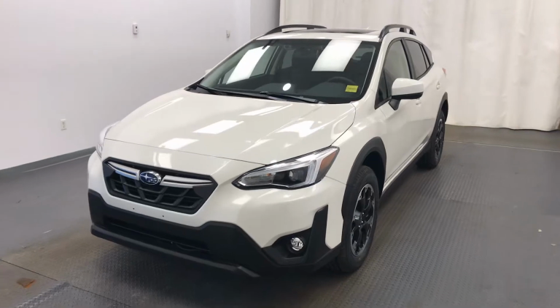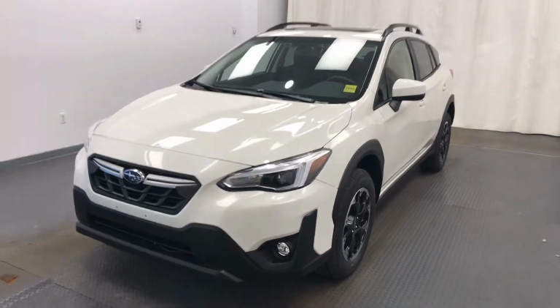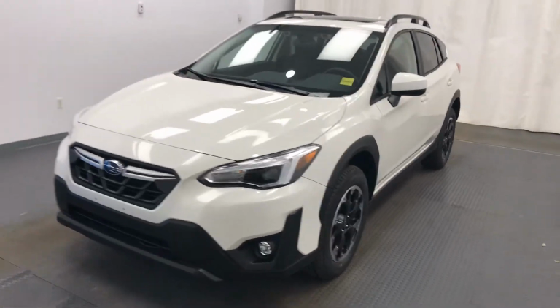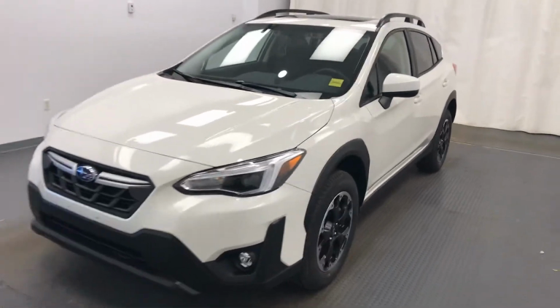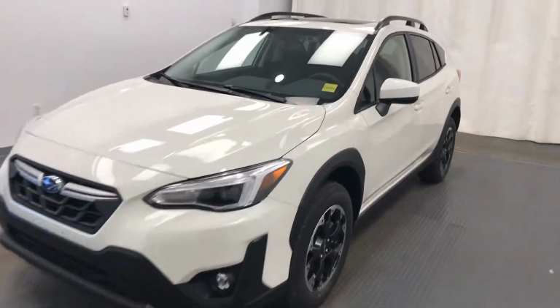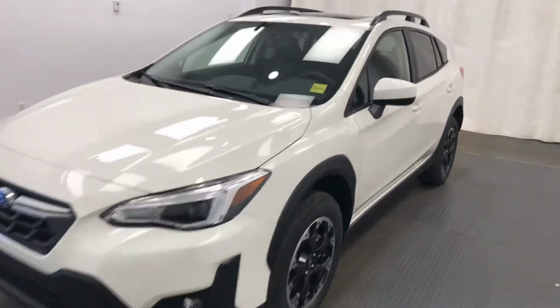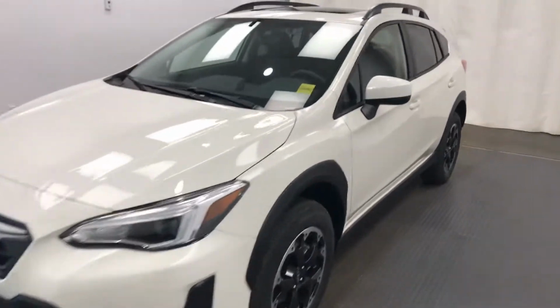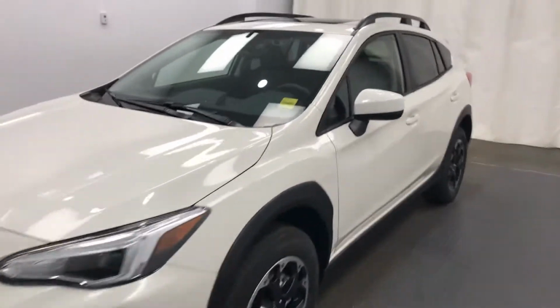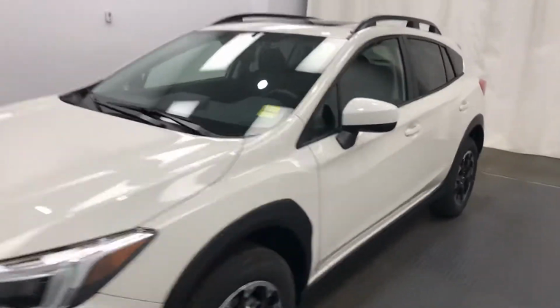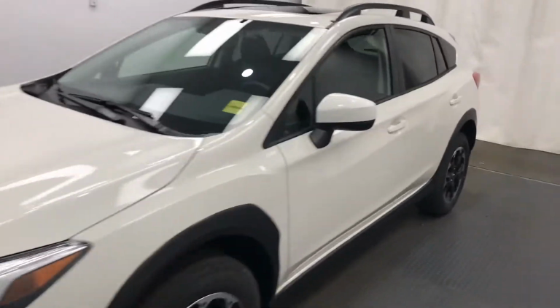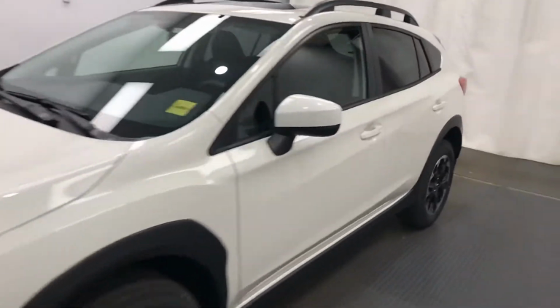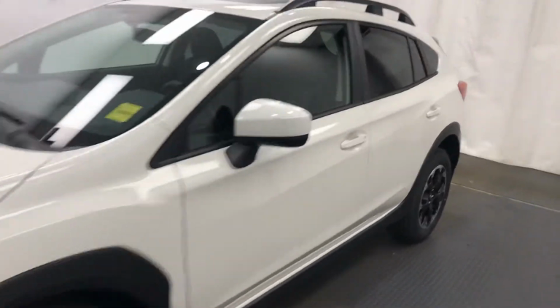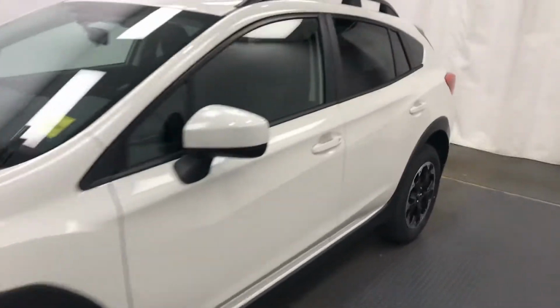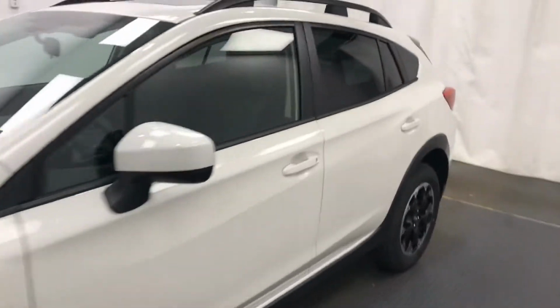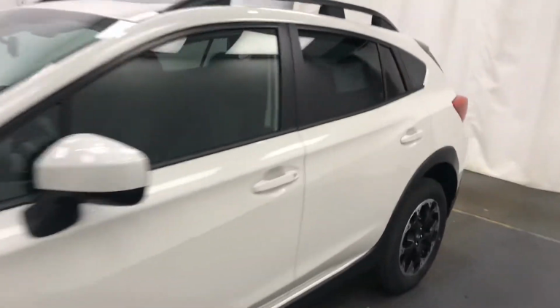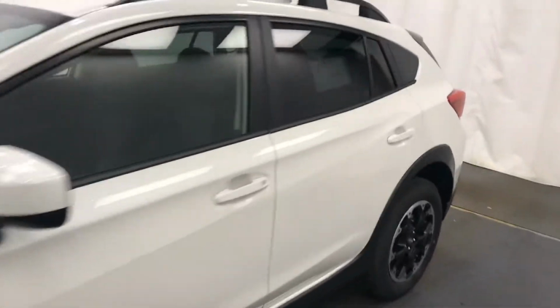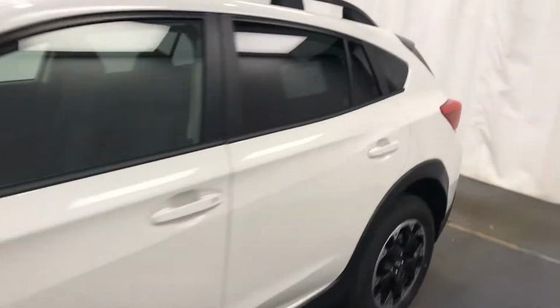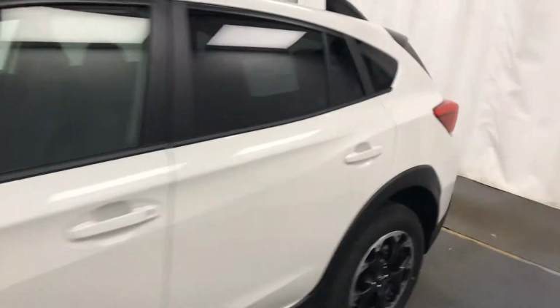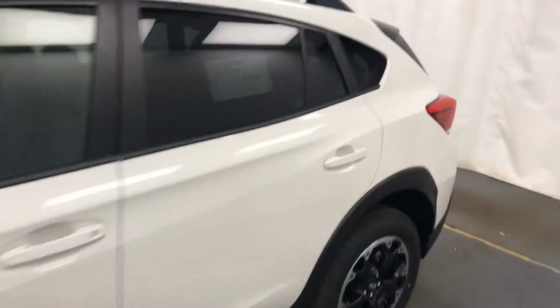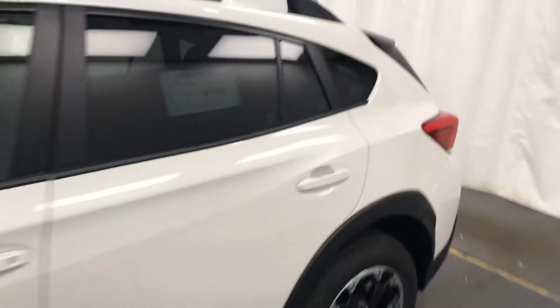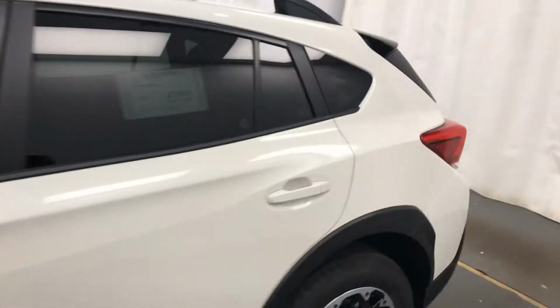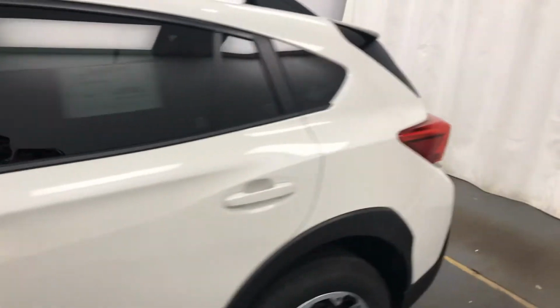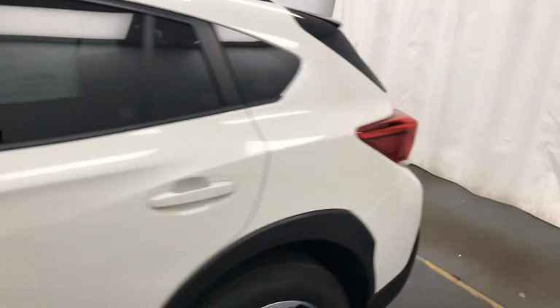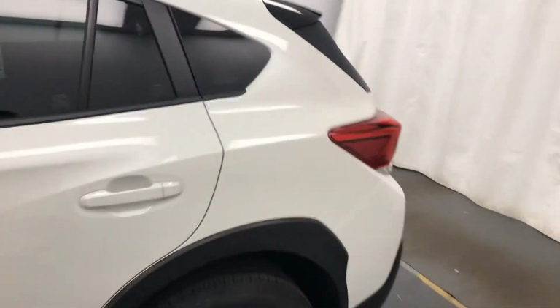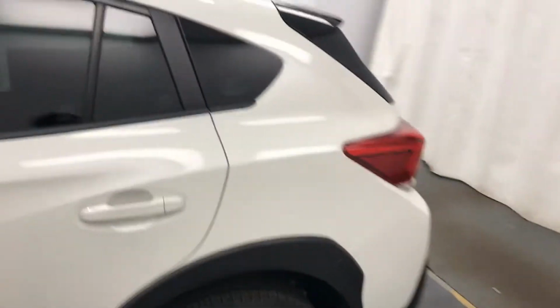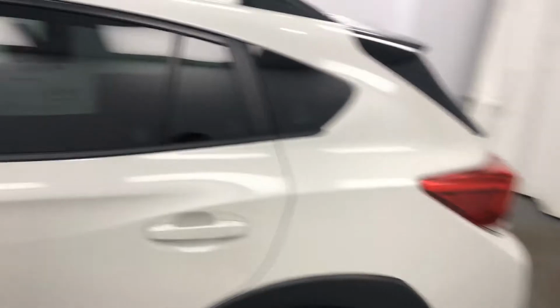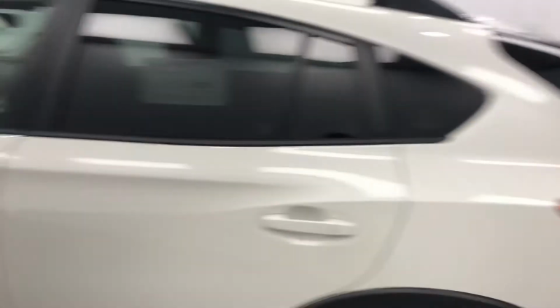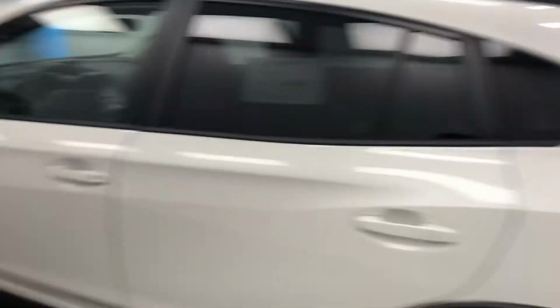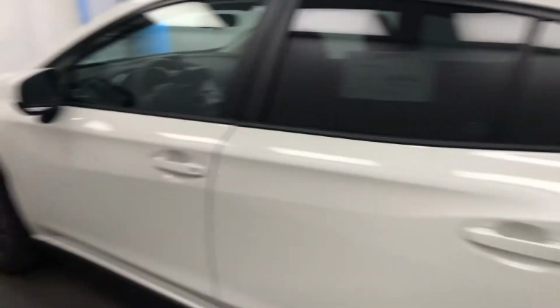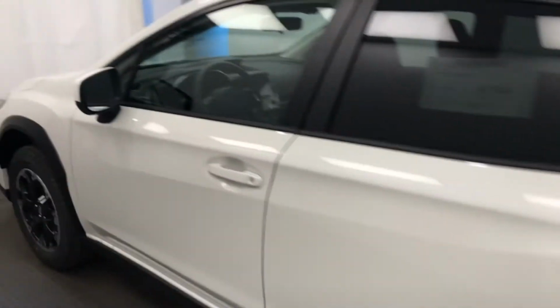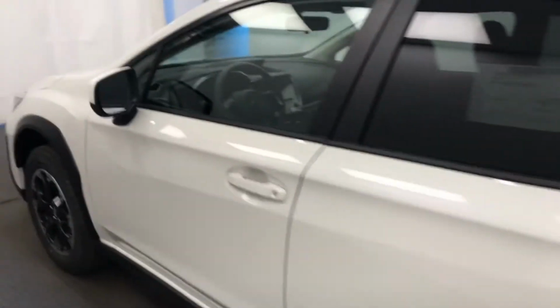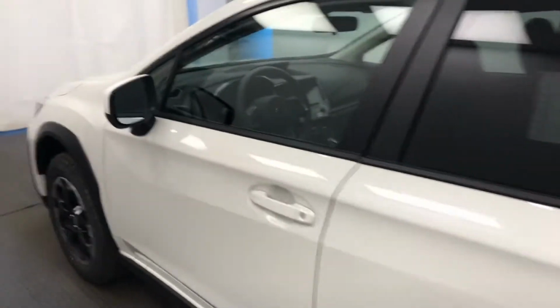Today we're viewing stock number 22090 on a 2021 Subaru Crosstrek and our exterior color is crystal white.